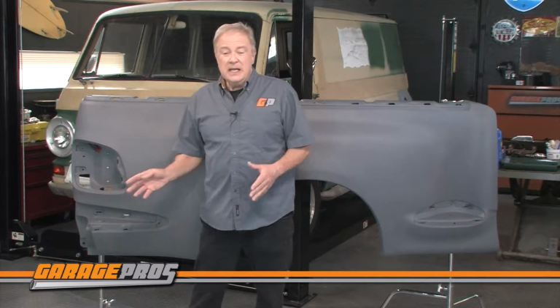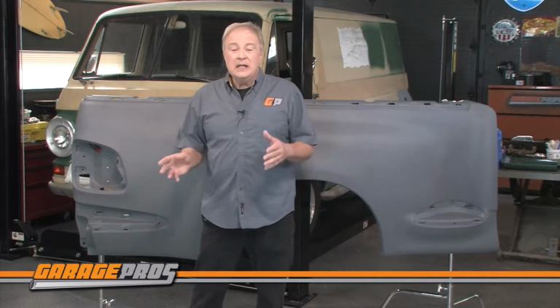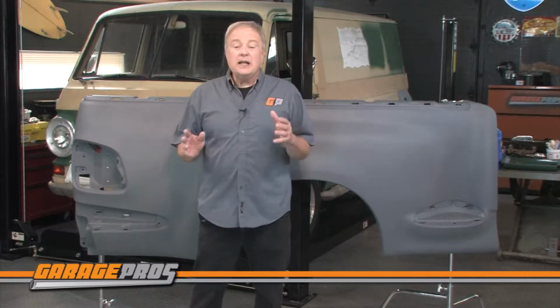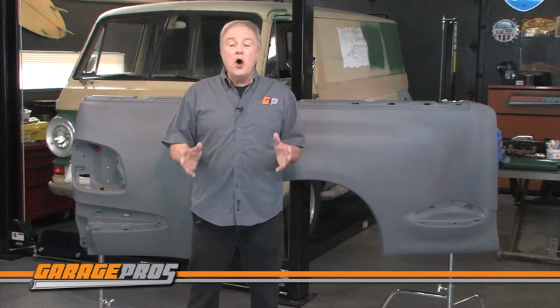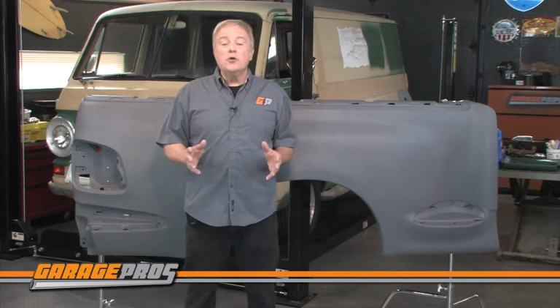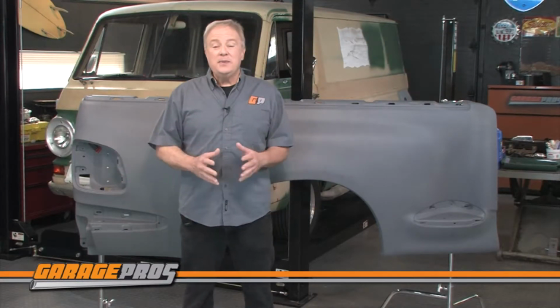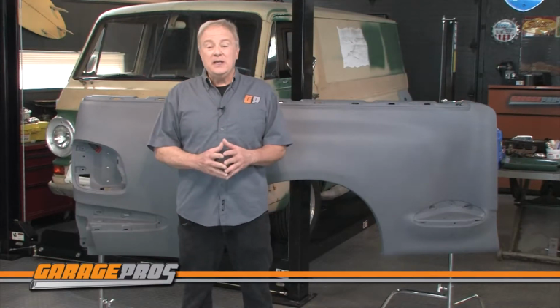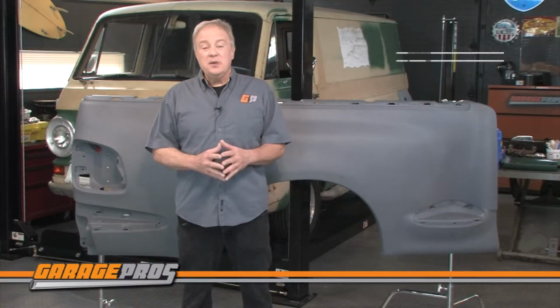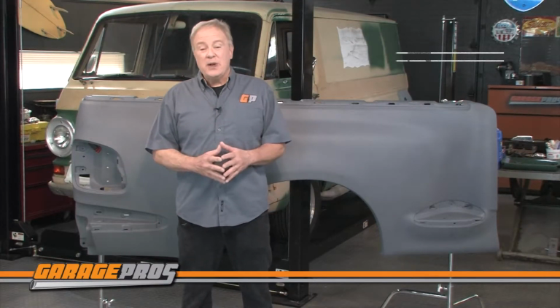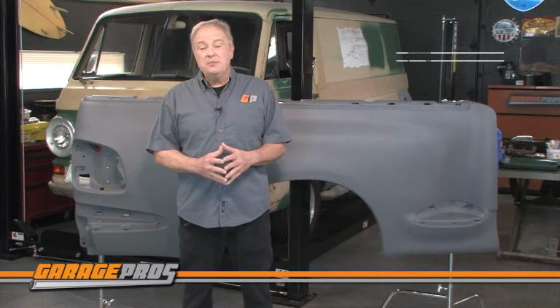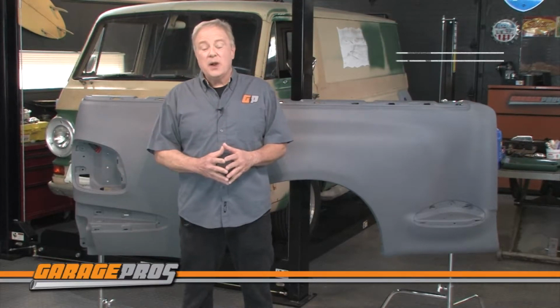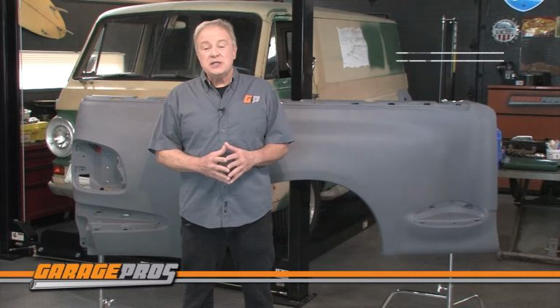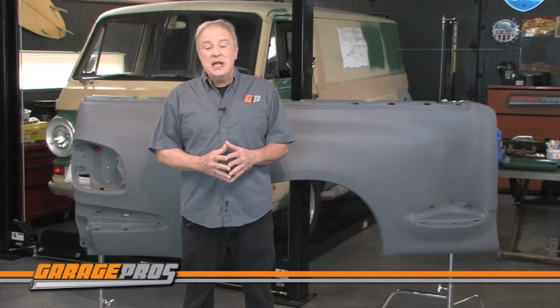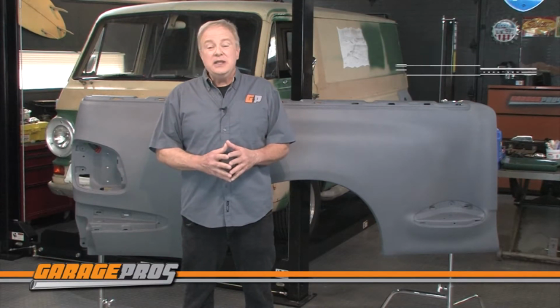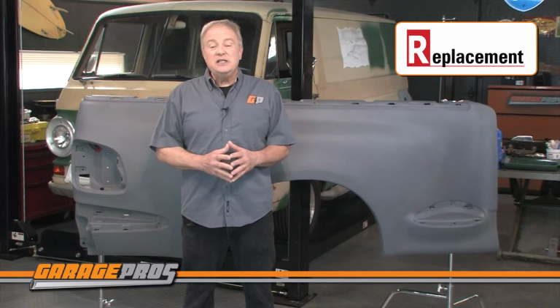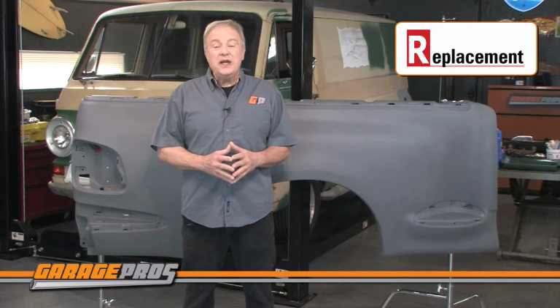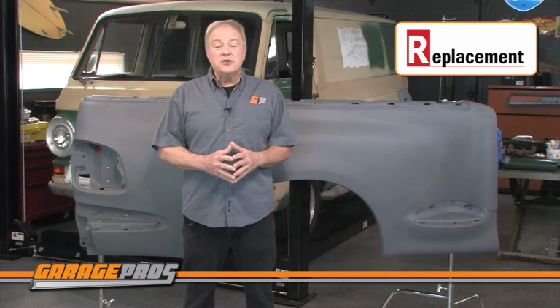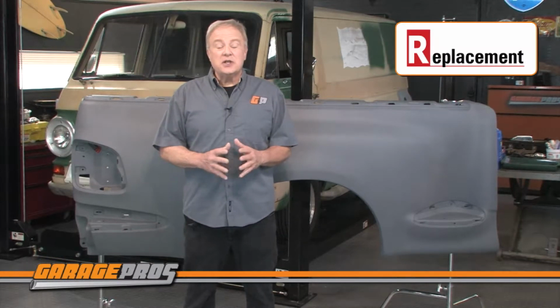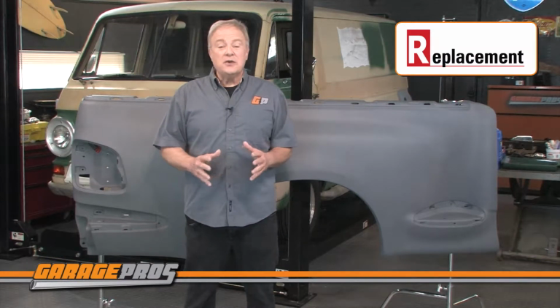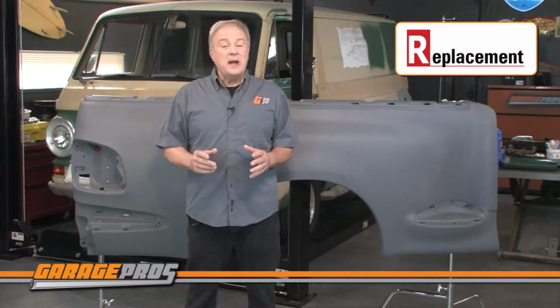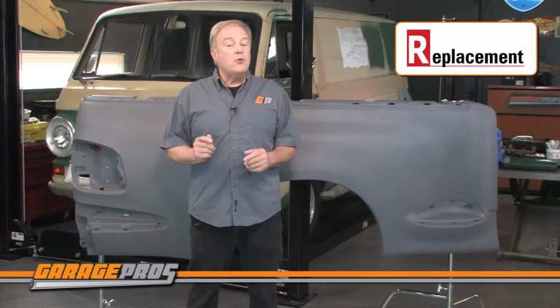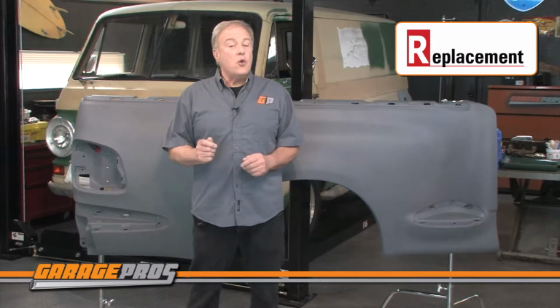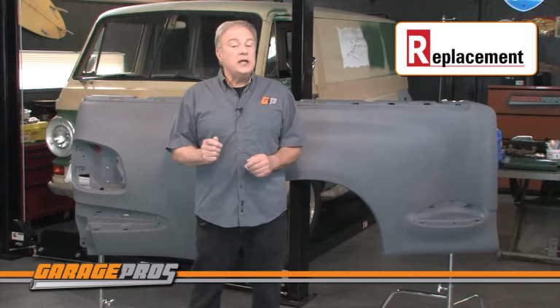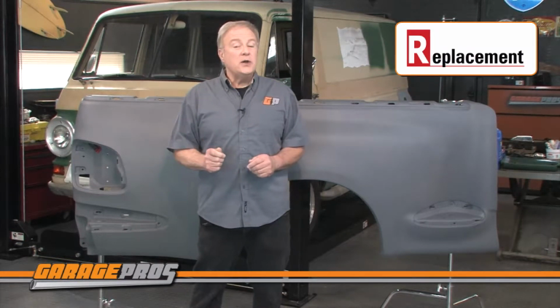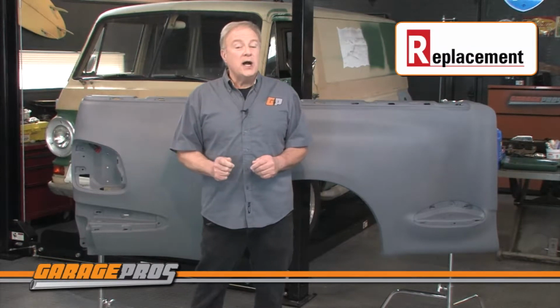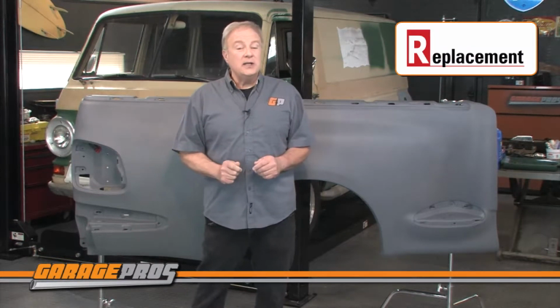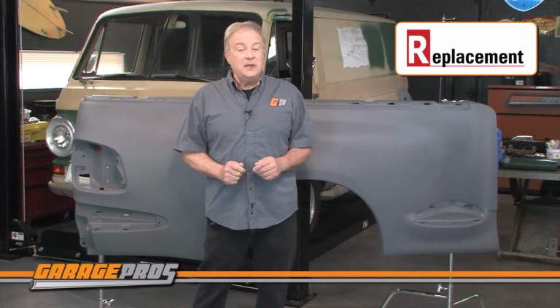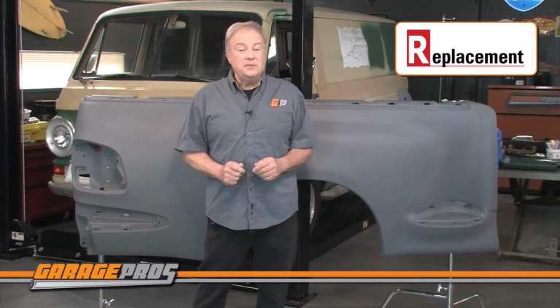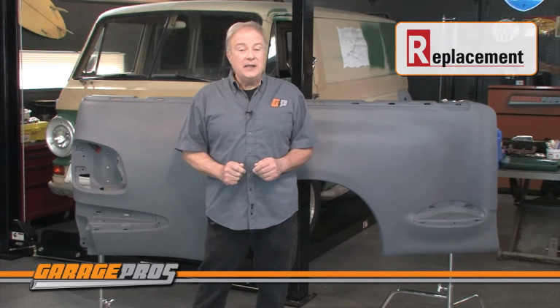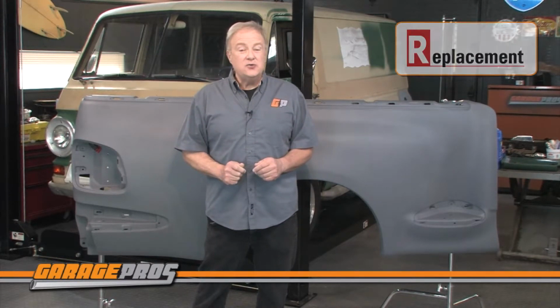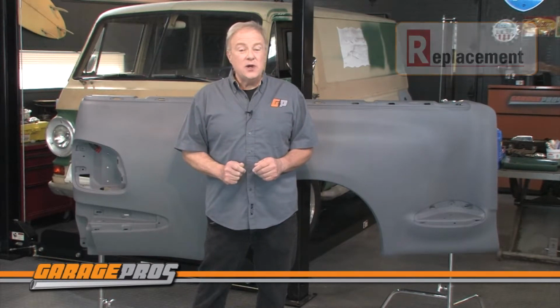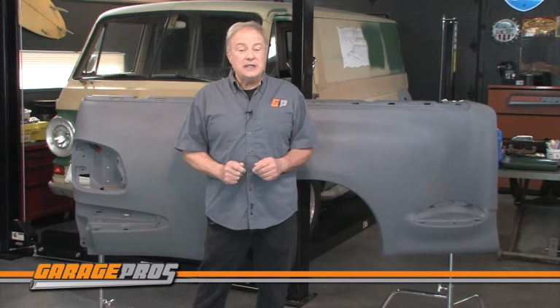Like all Replacement brand parts, these fenders are covered by a one-year unlimited mileage warranty.